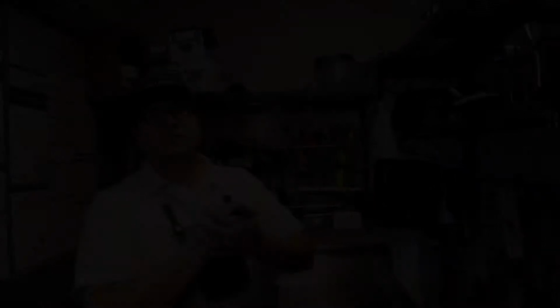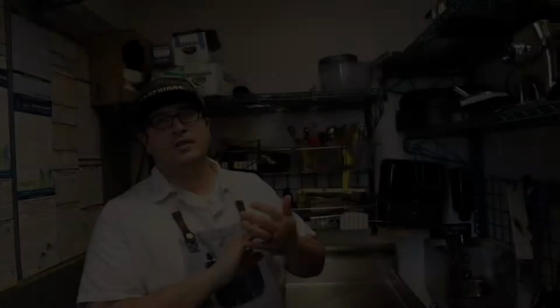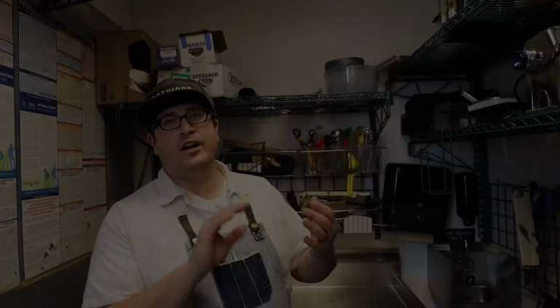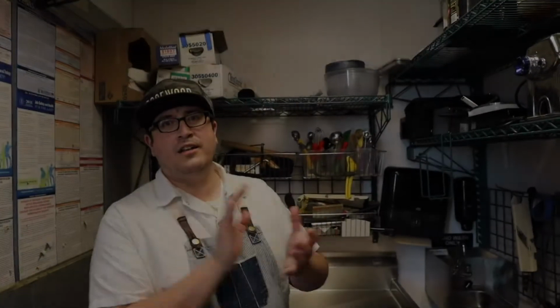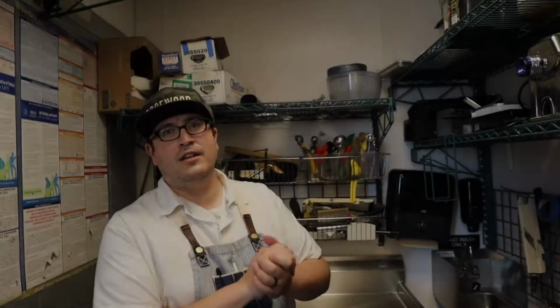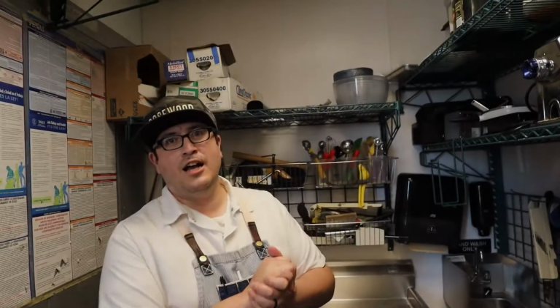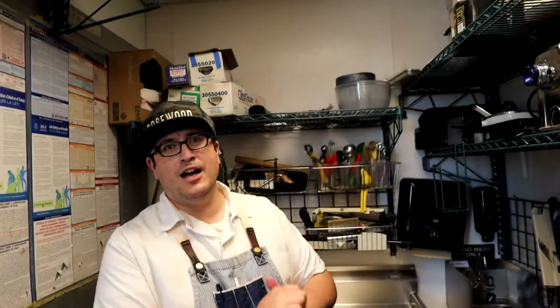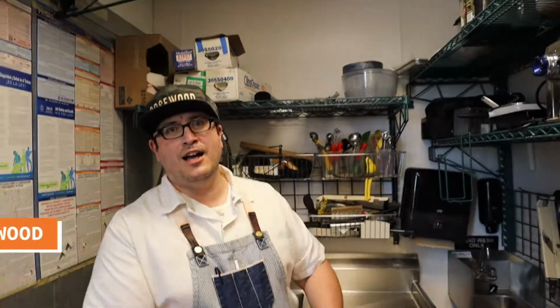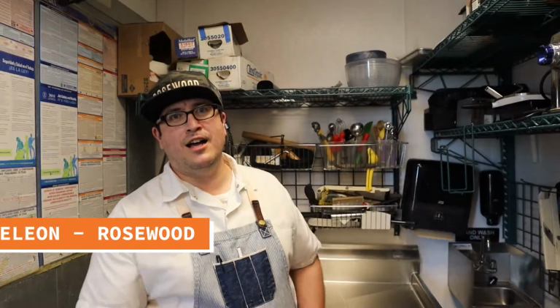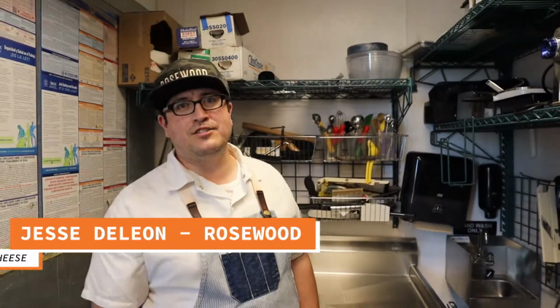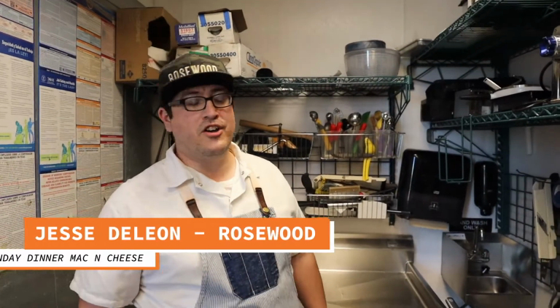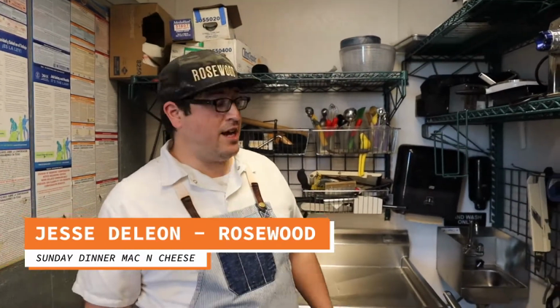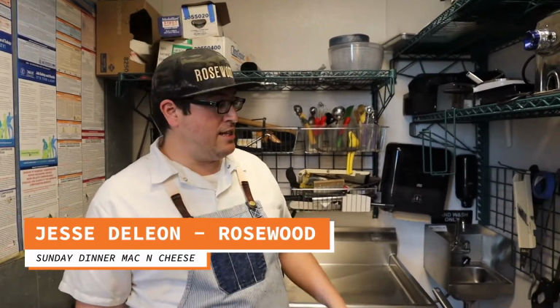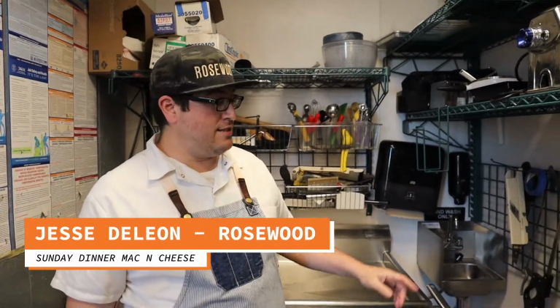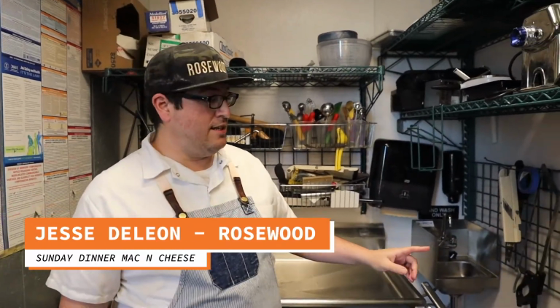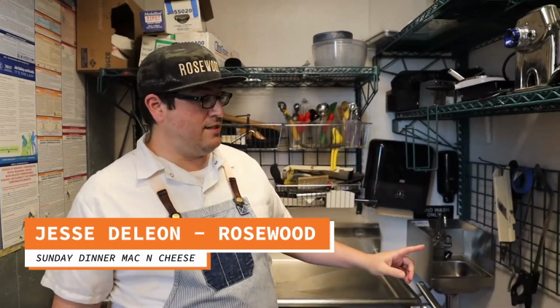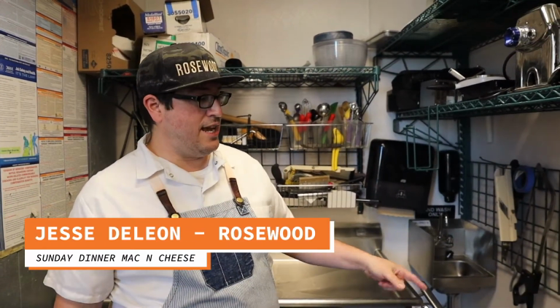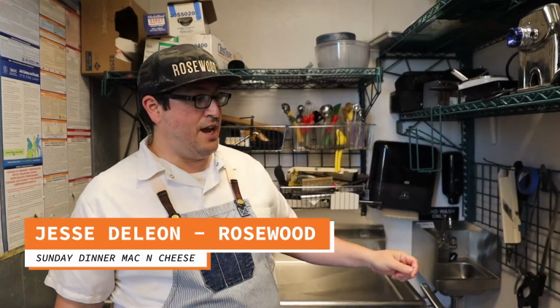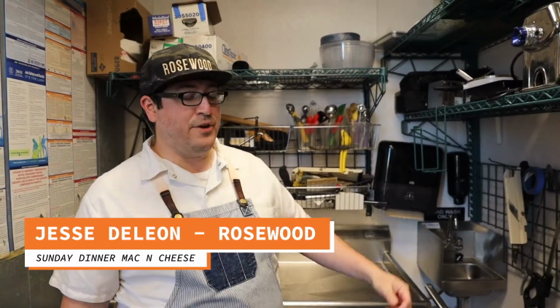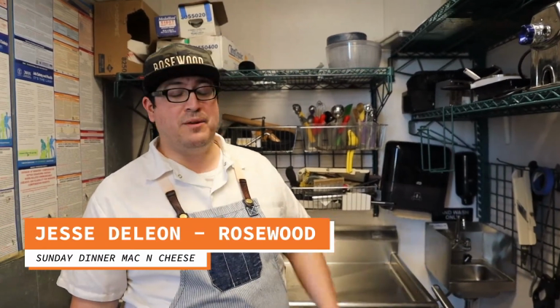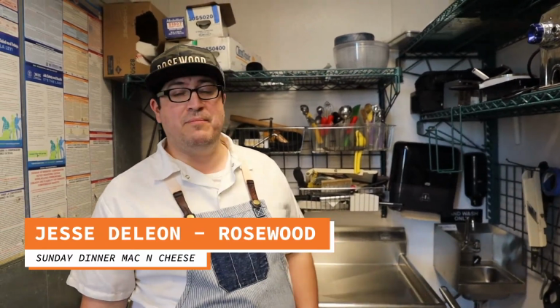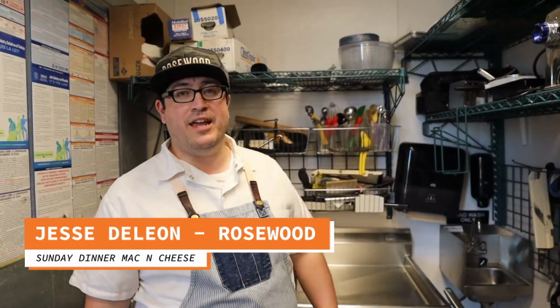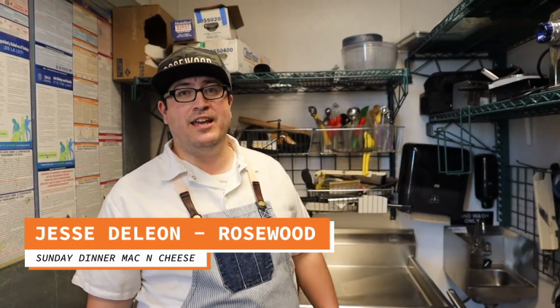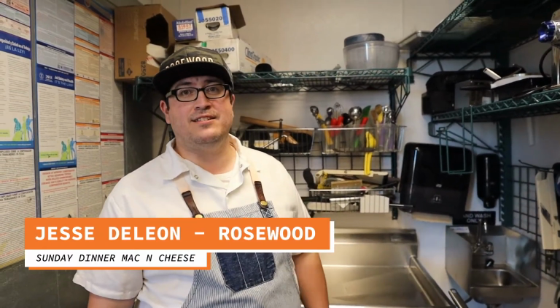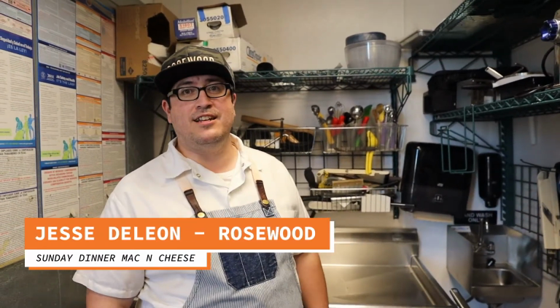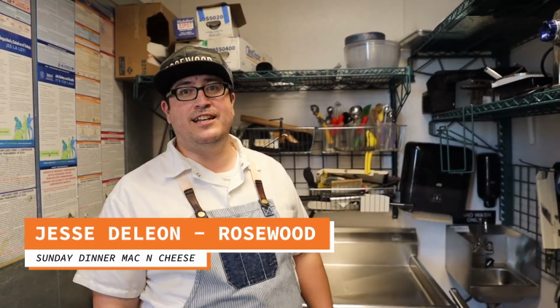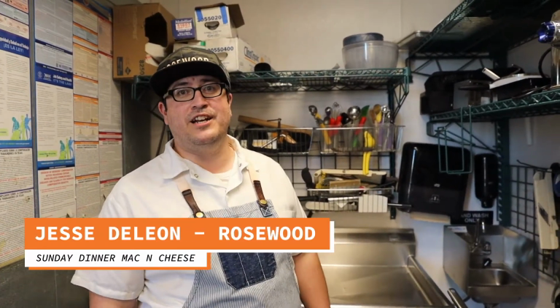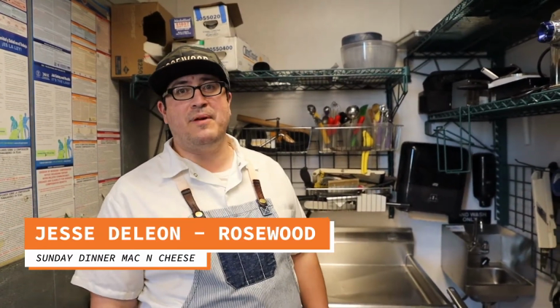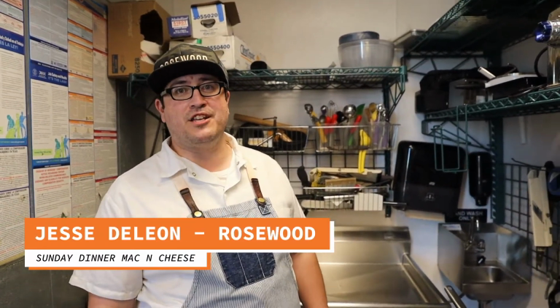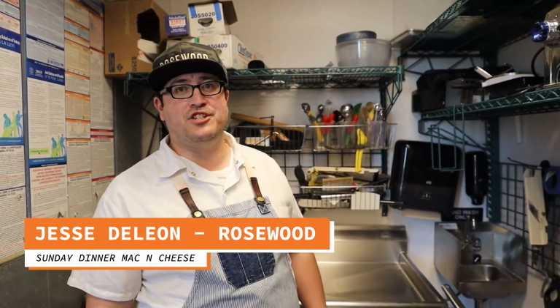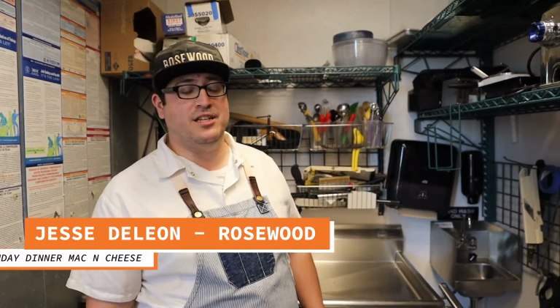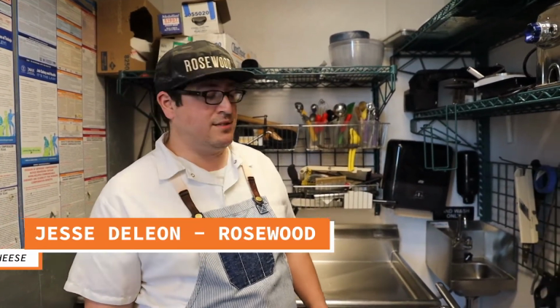Alright, how's it going guys? Today we are going to be making Sunday dinner mac and cheese.